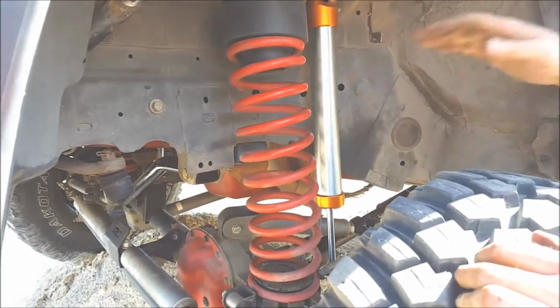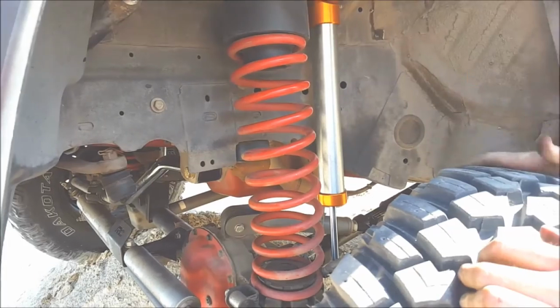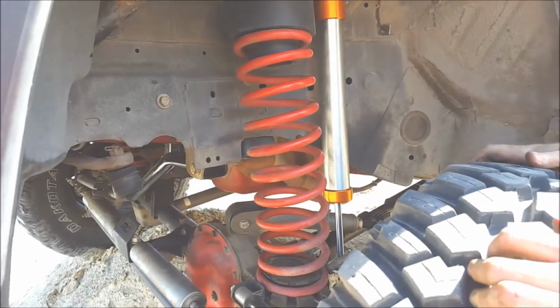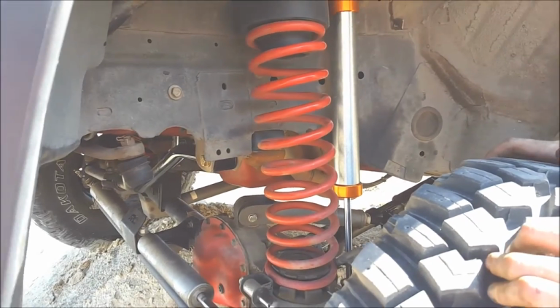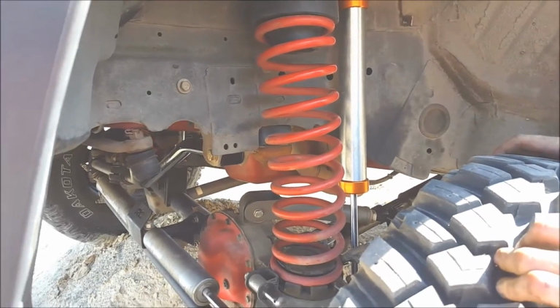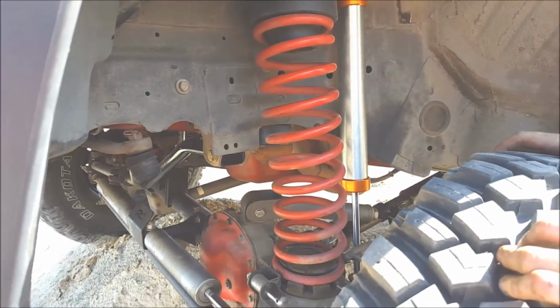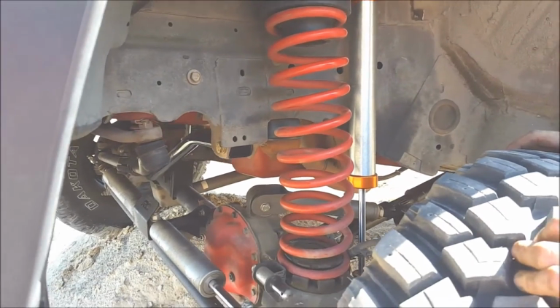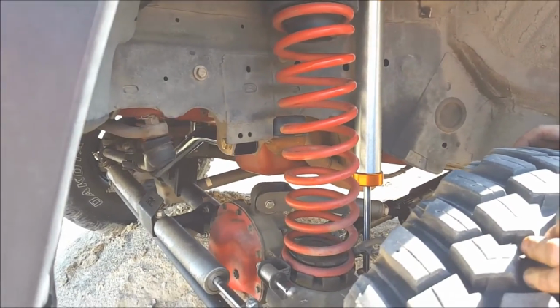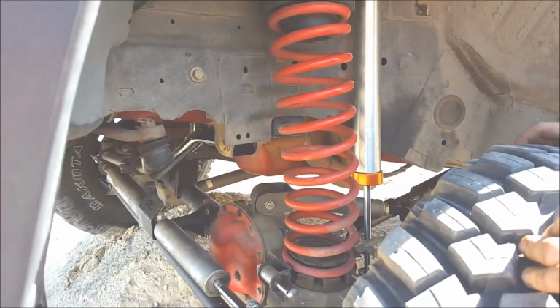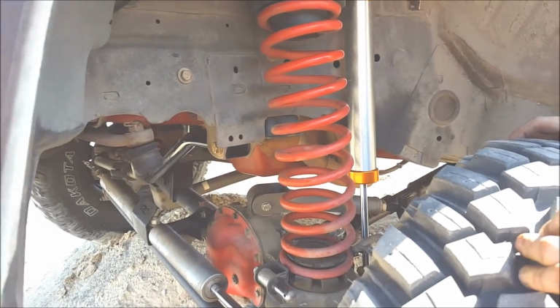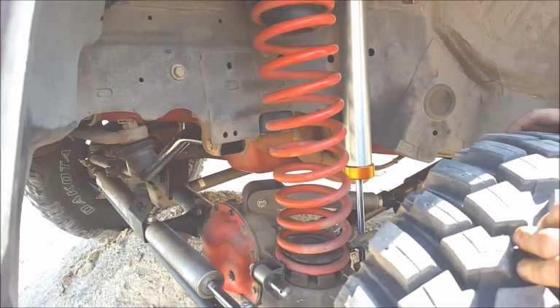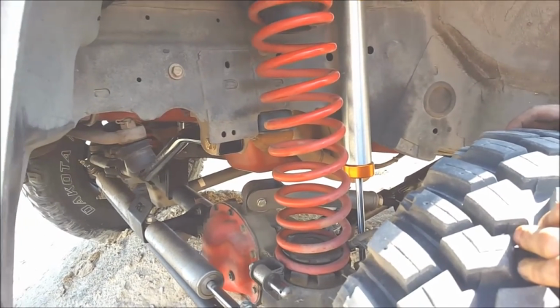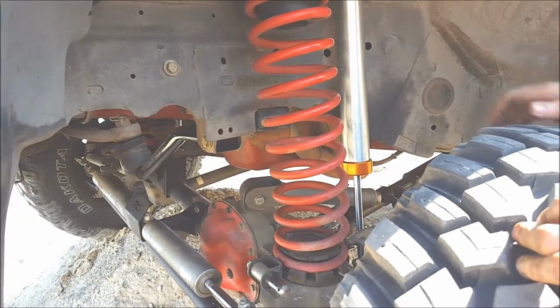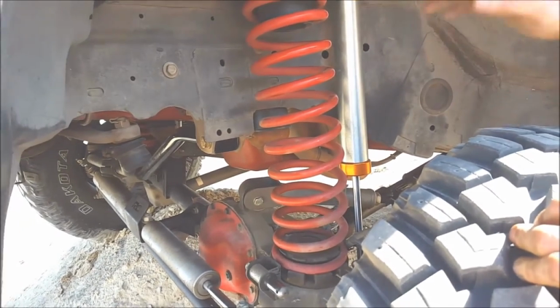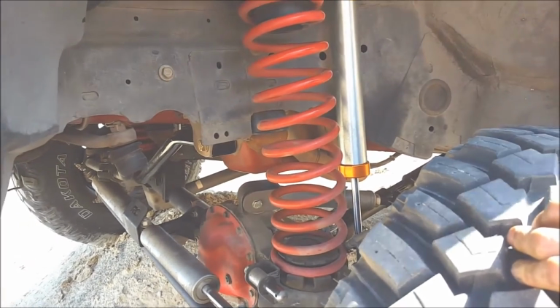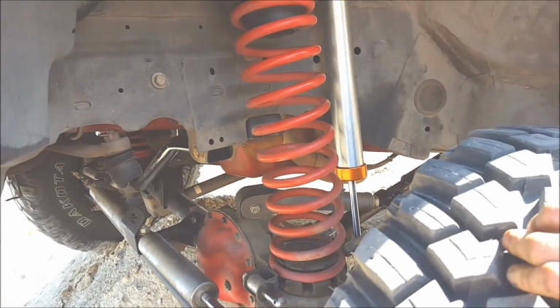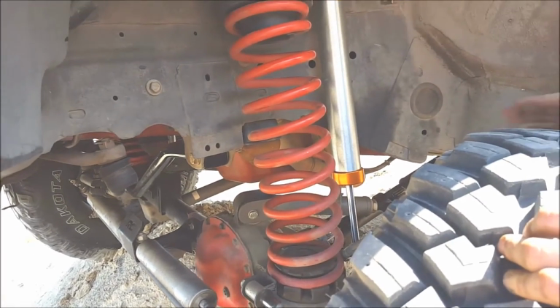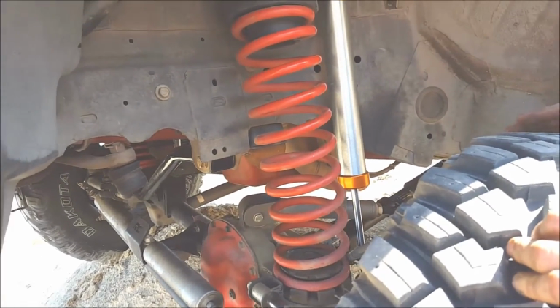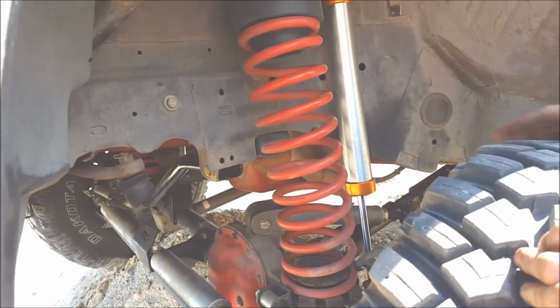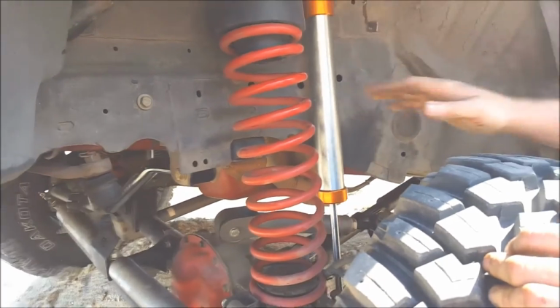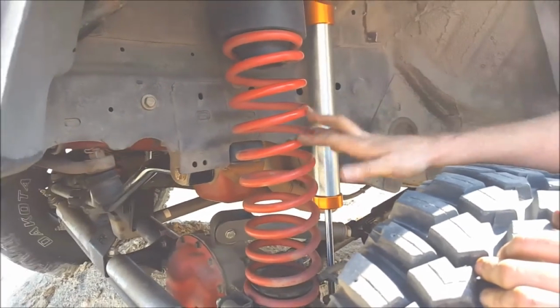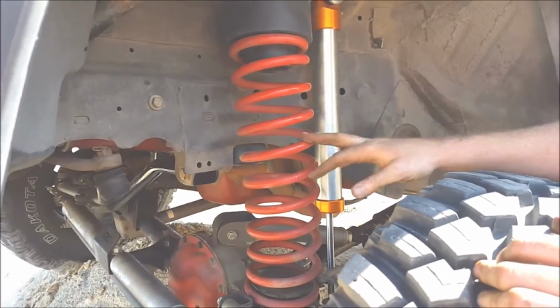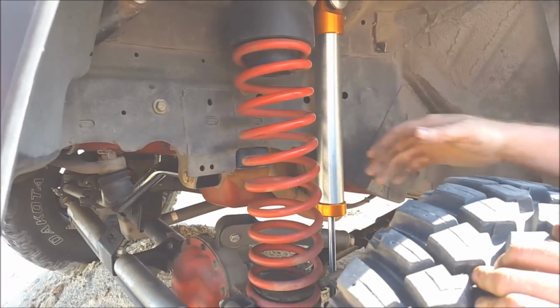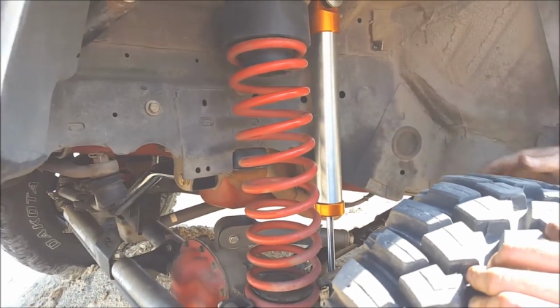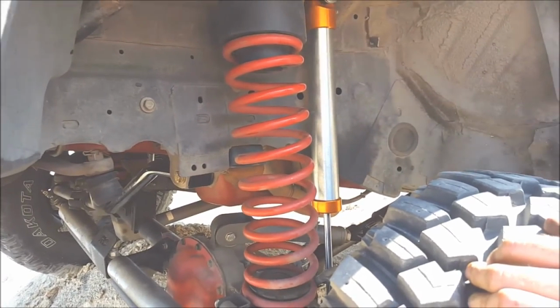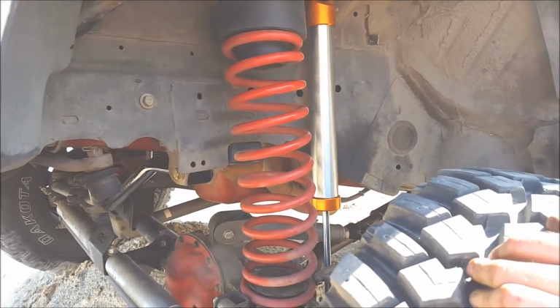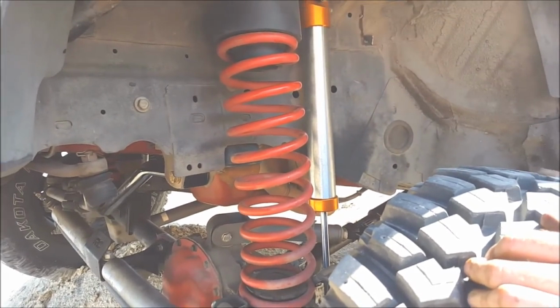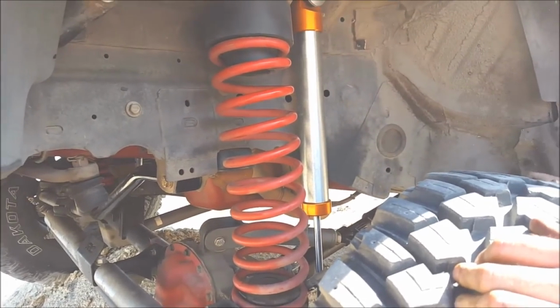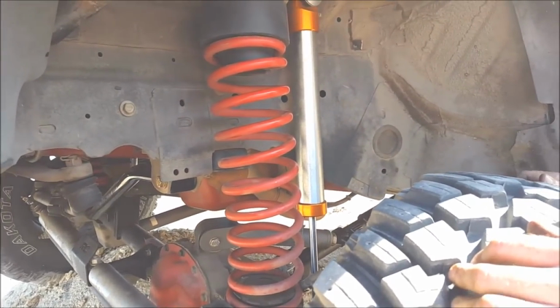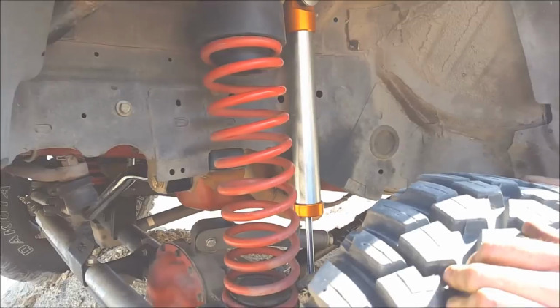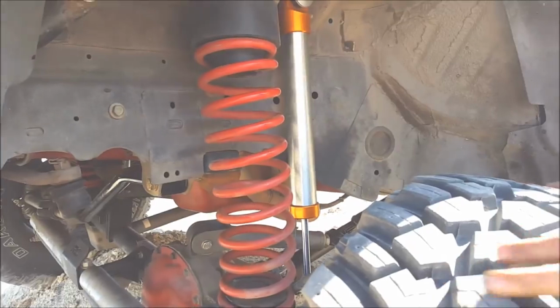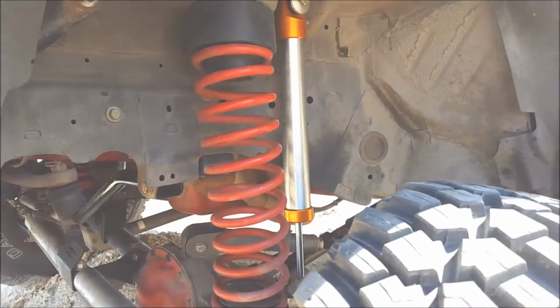These springs are a little too light. I'm not getting quite as much lift out of them because they're so light and this rig's so heavy.